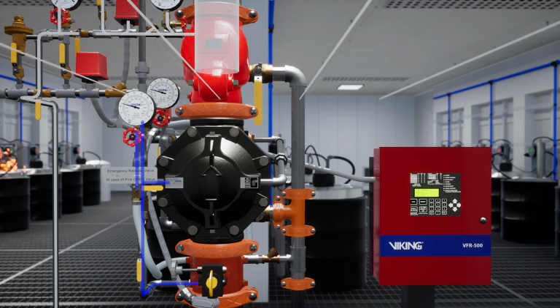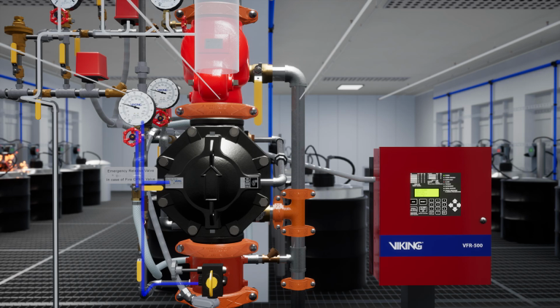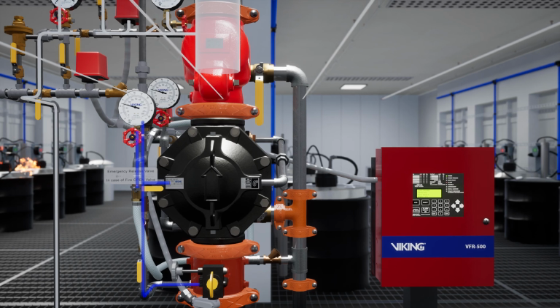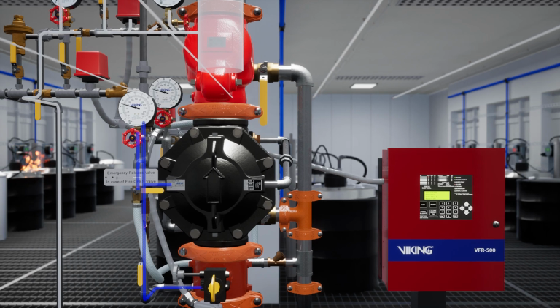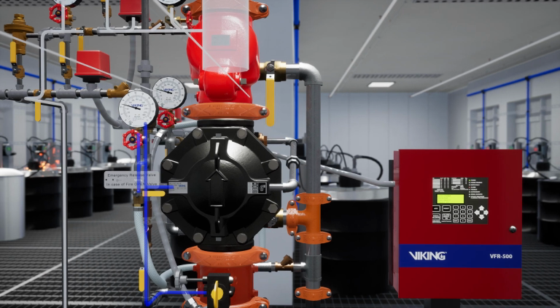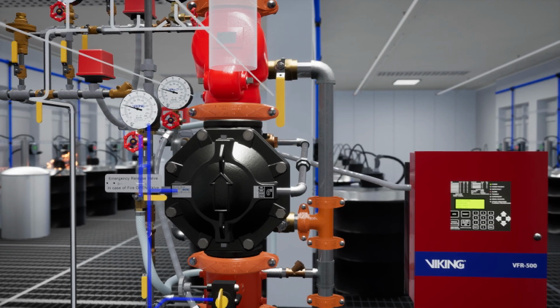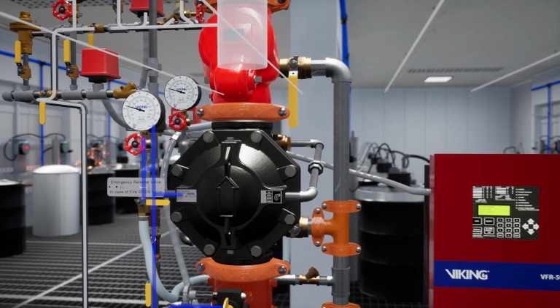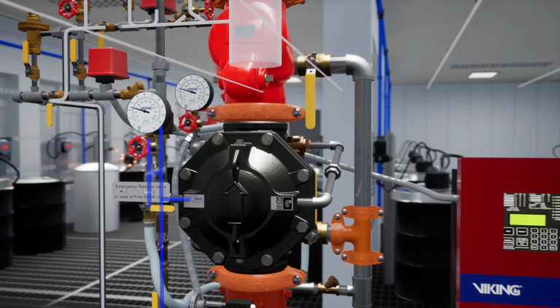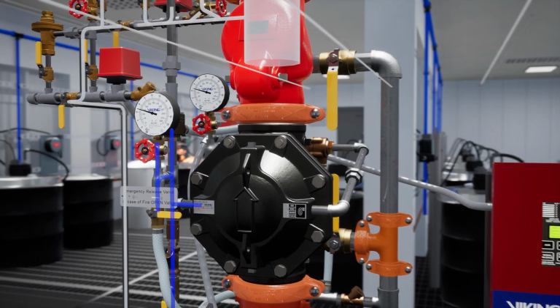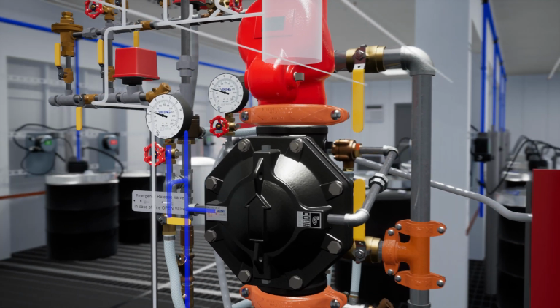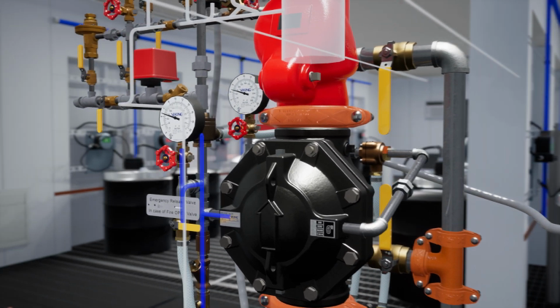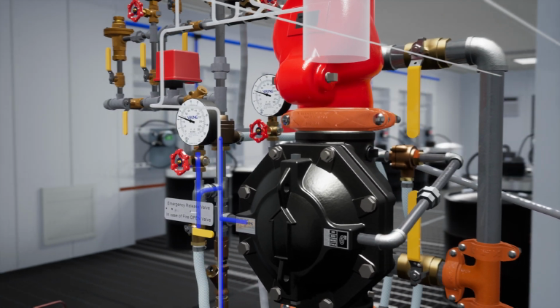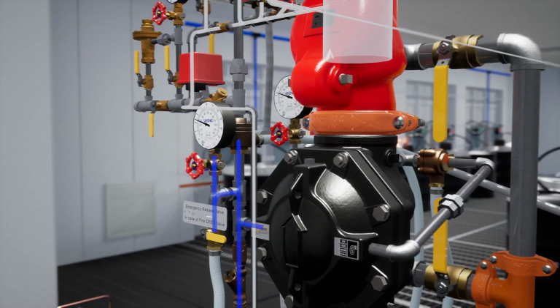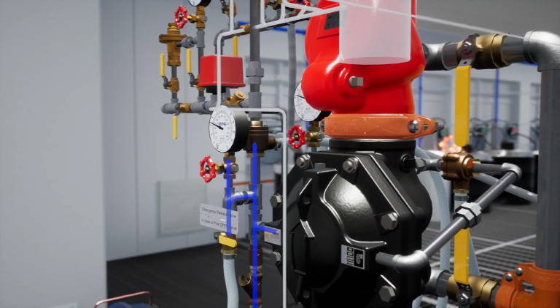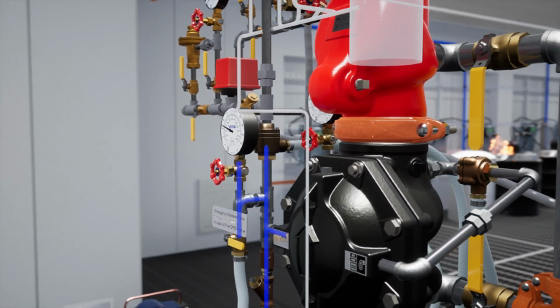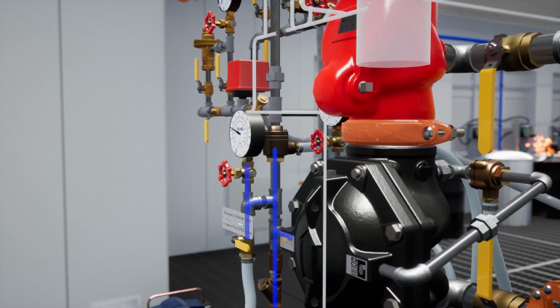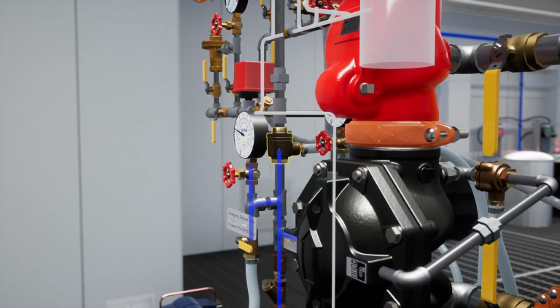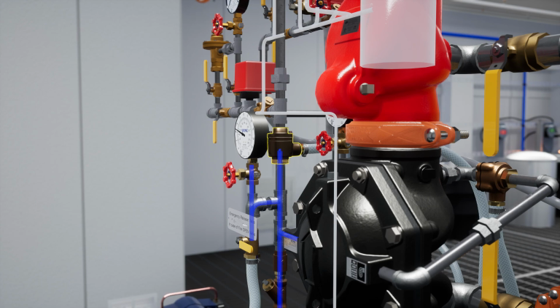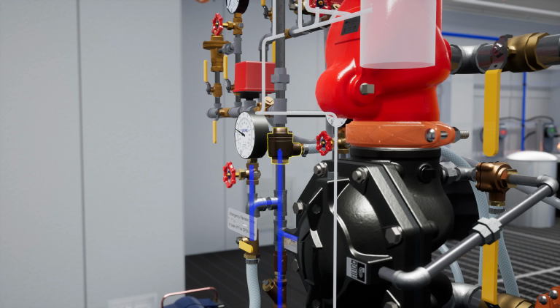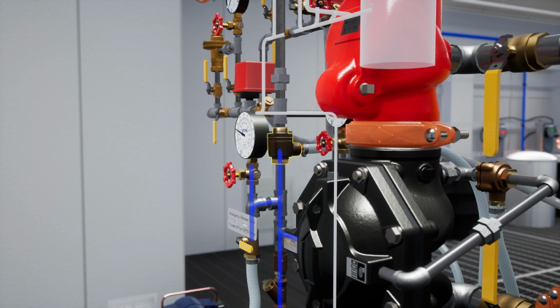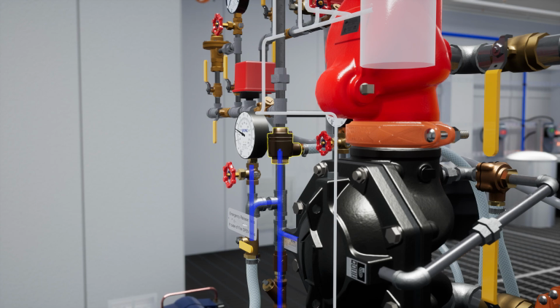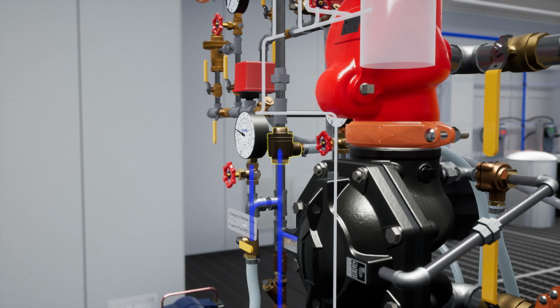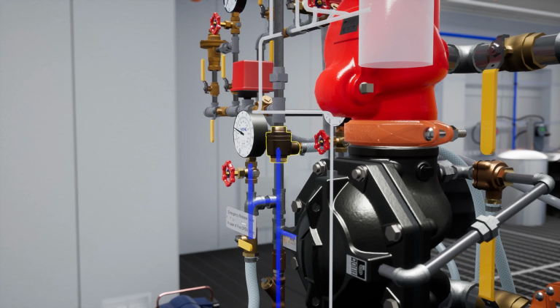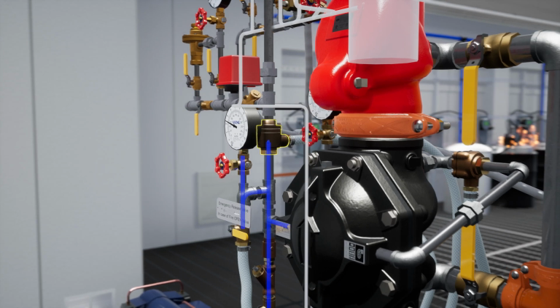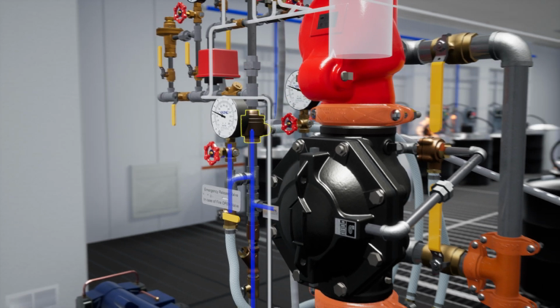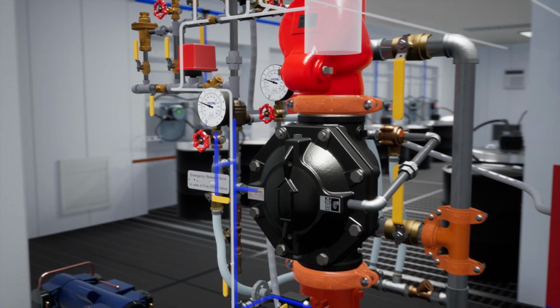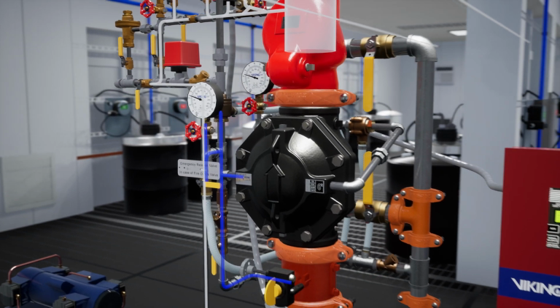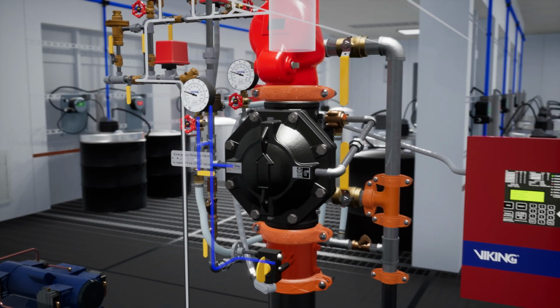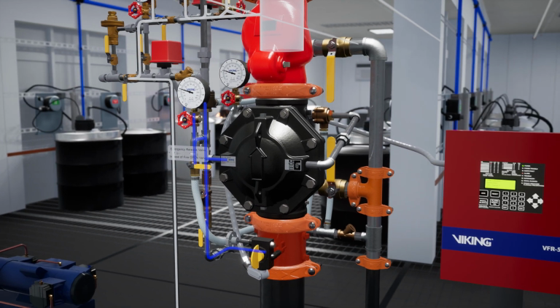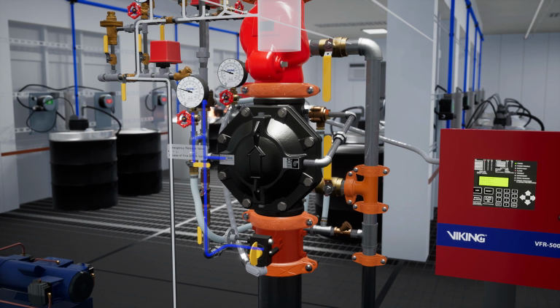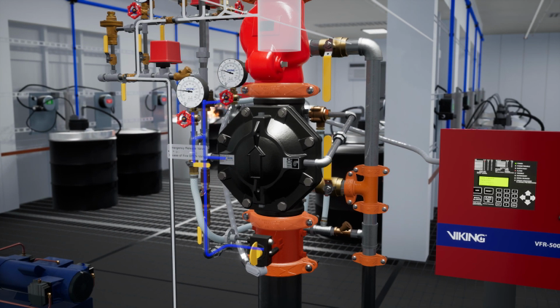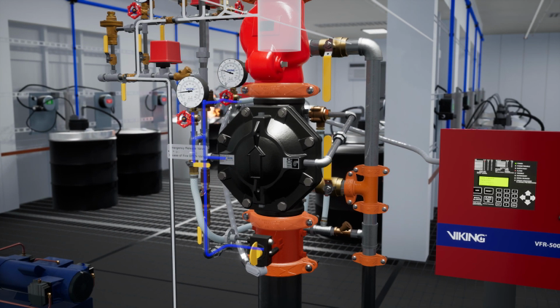As the air pressure in the dry pilot line continues to fall, the pneumatic actuator will activate, releasing the water pressure from the prime chamber.